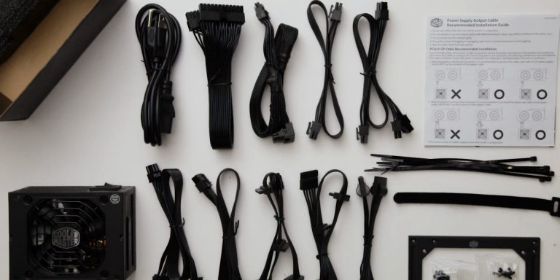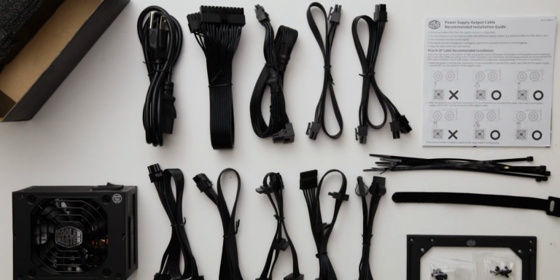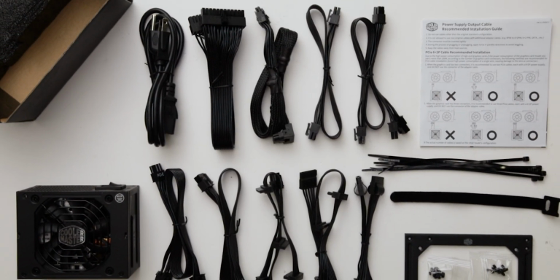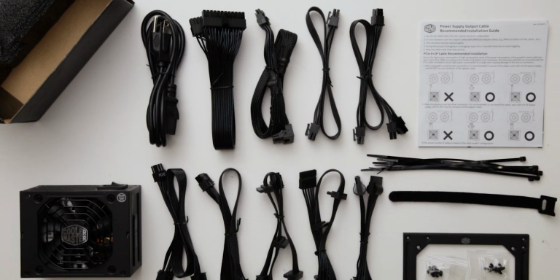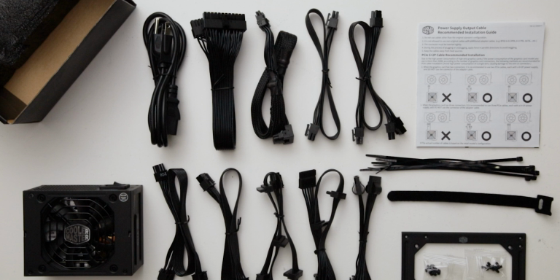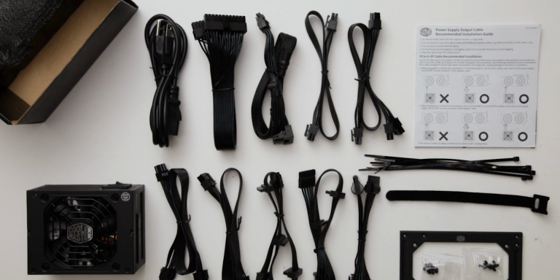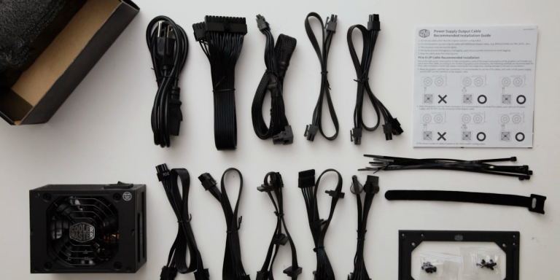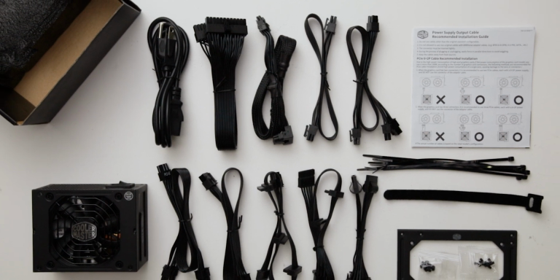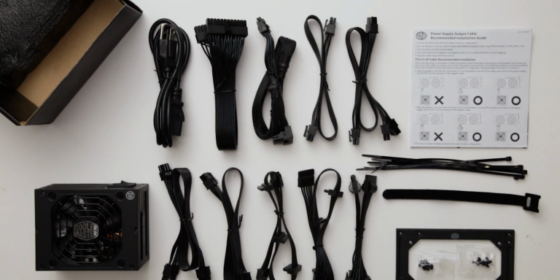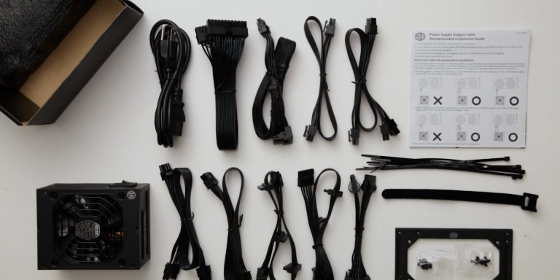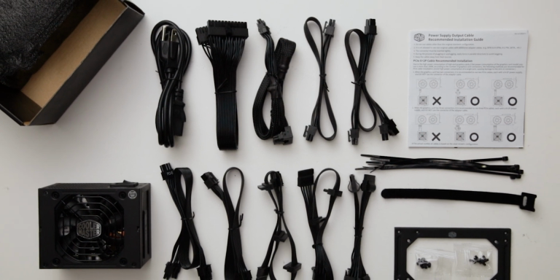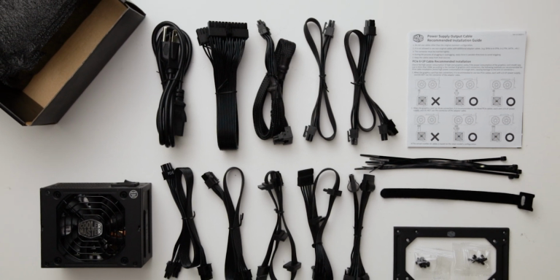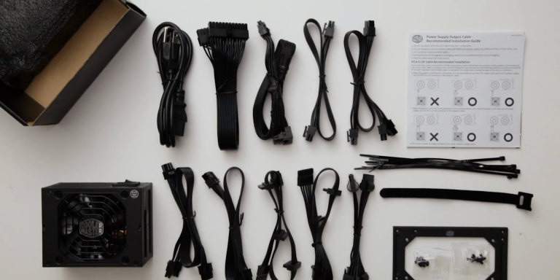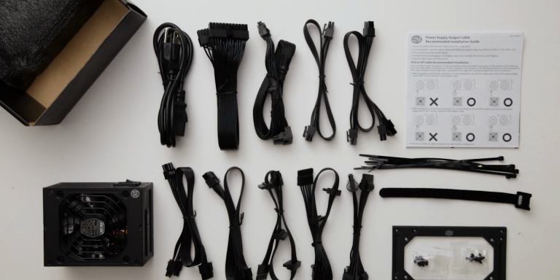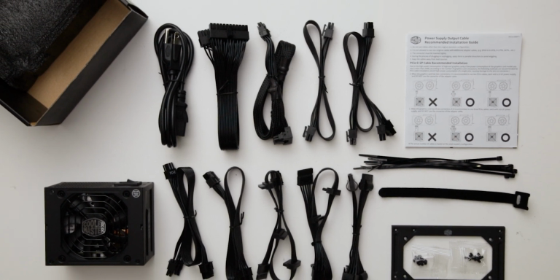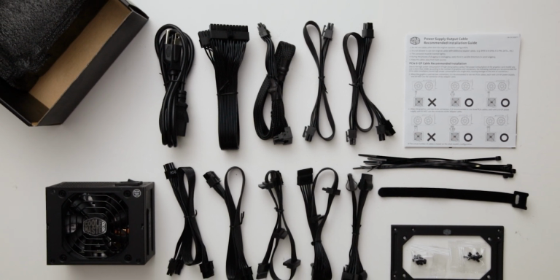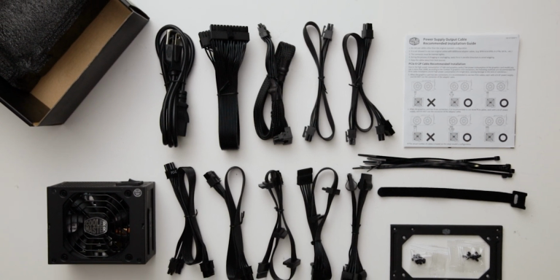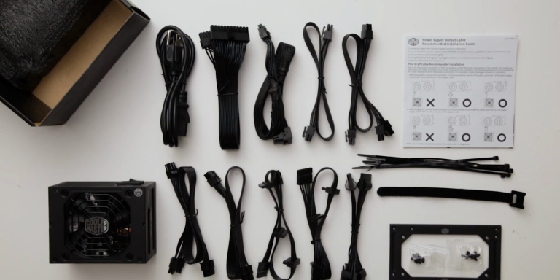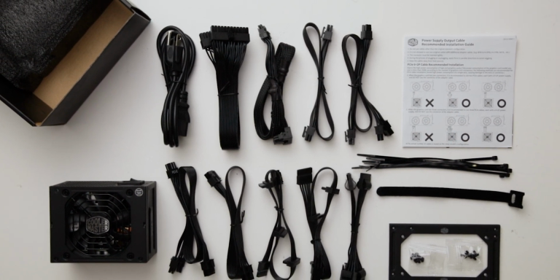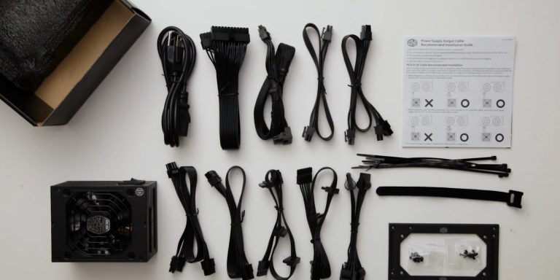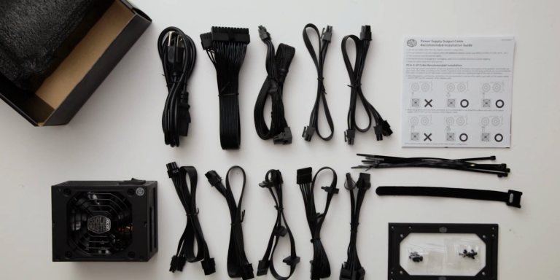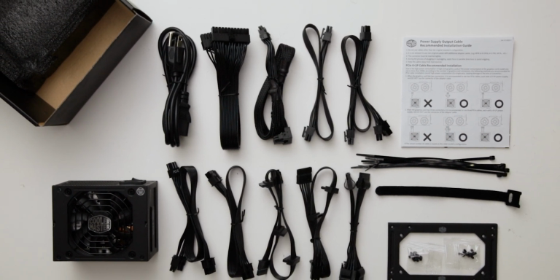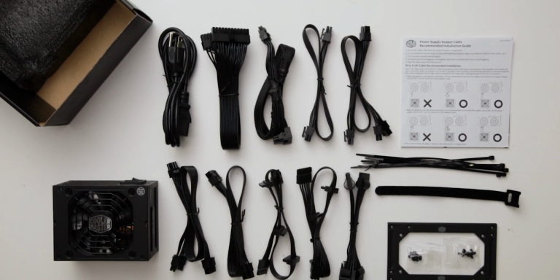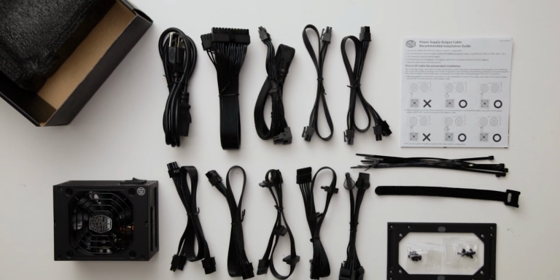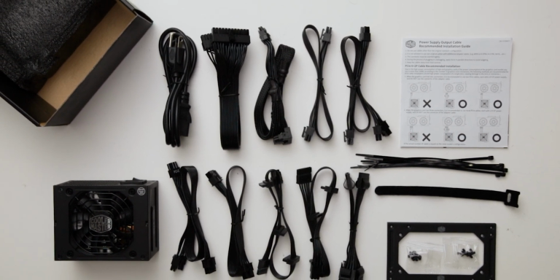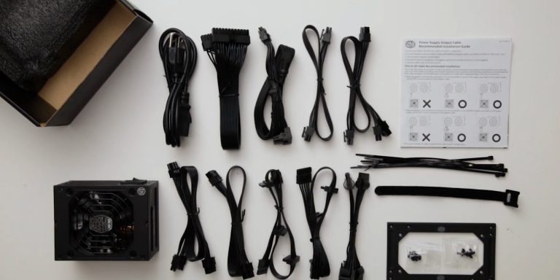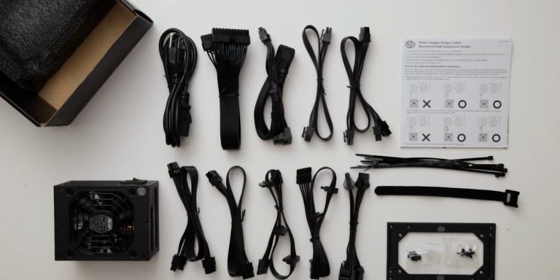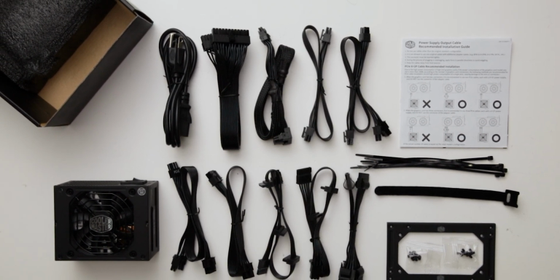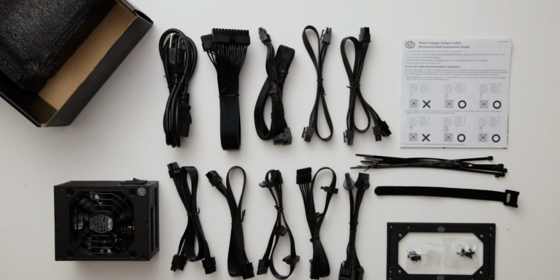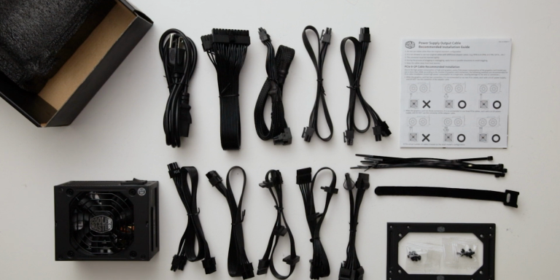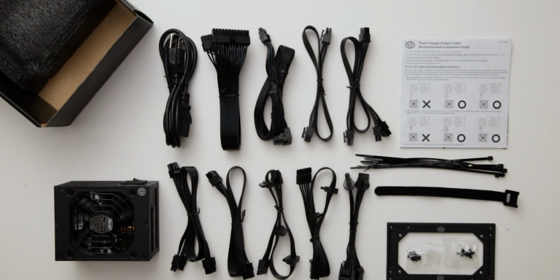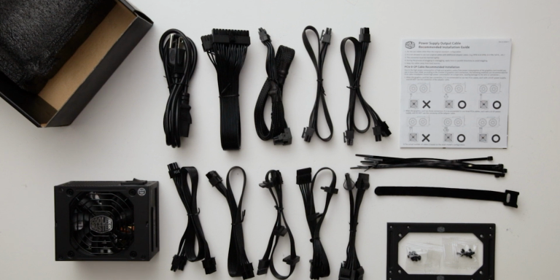The provided cable set includes a single 12-volt high power cable, allowing delivery of up to 300 watts to a GPU.